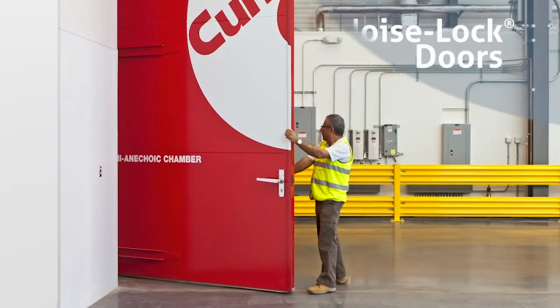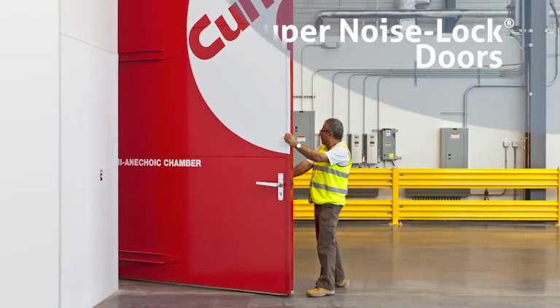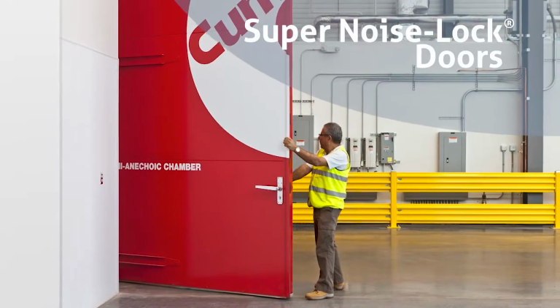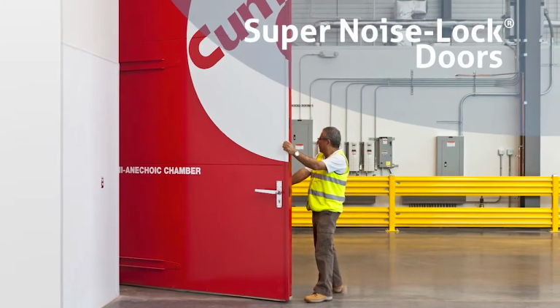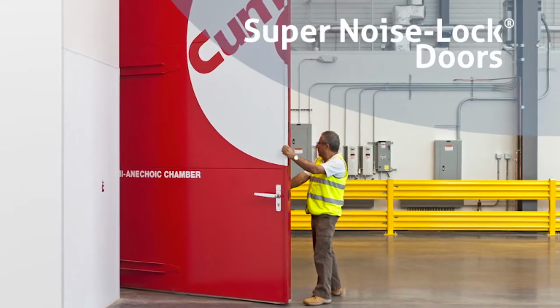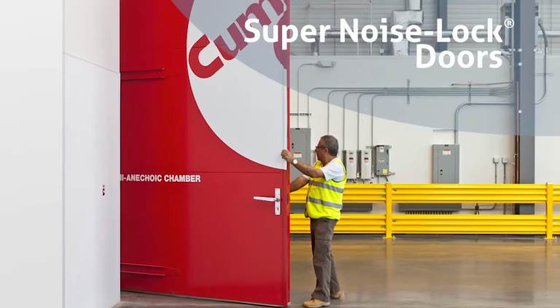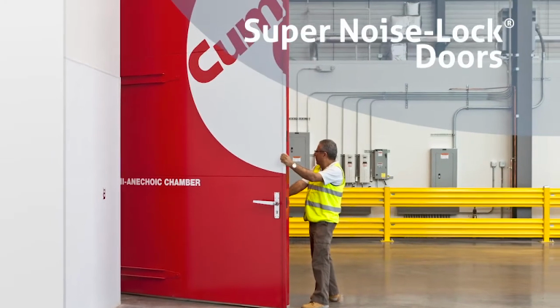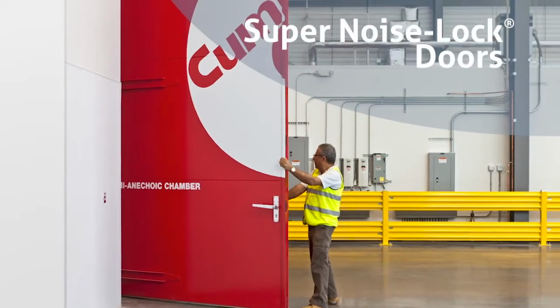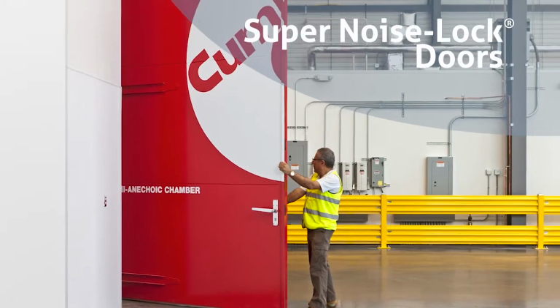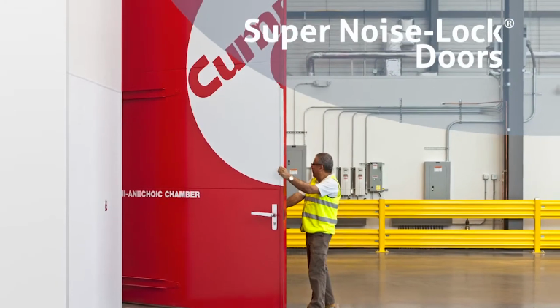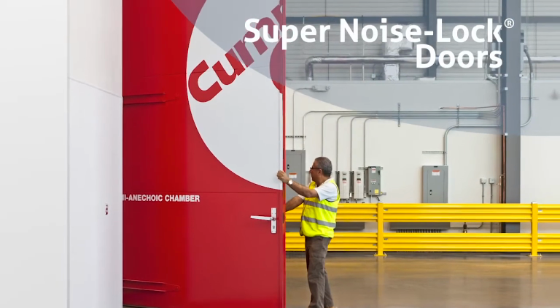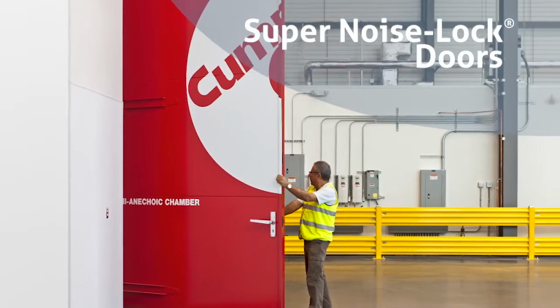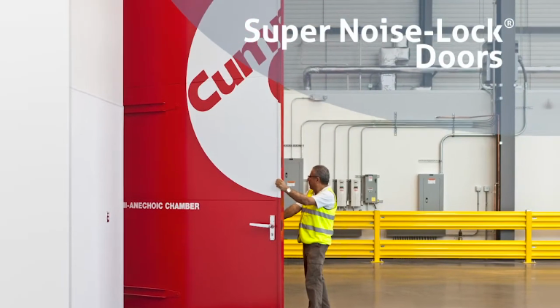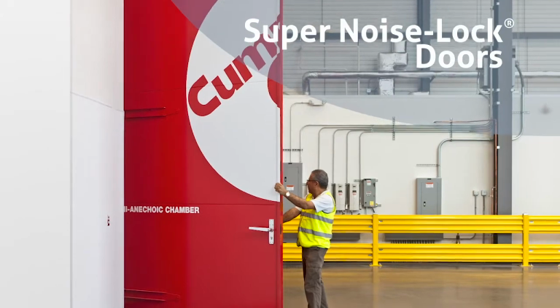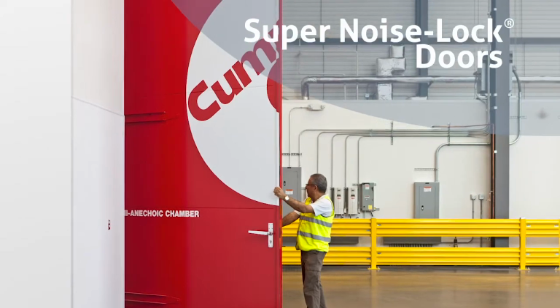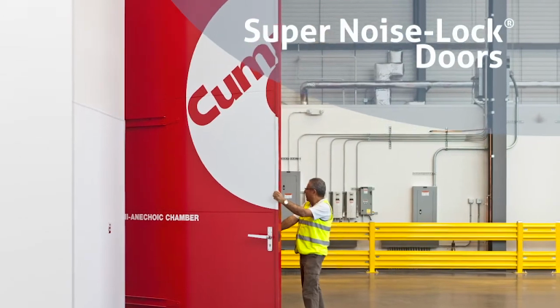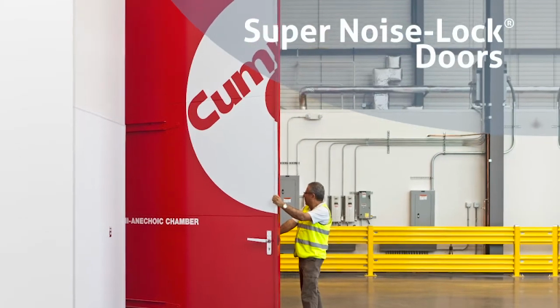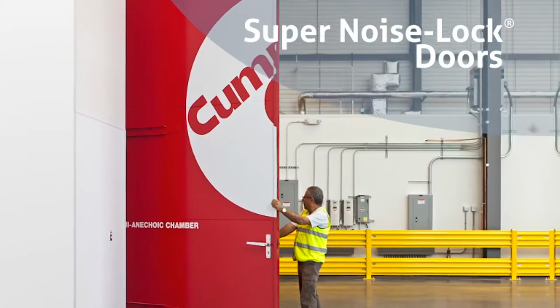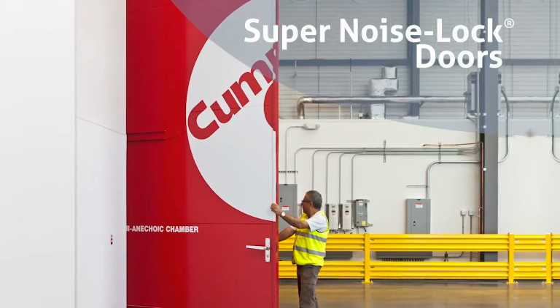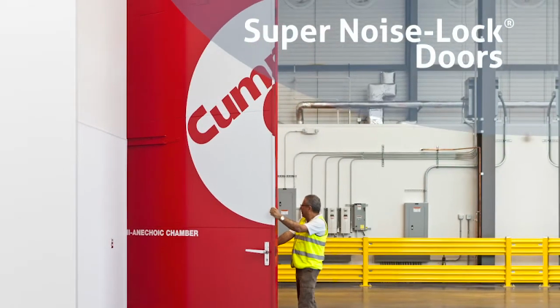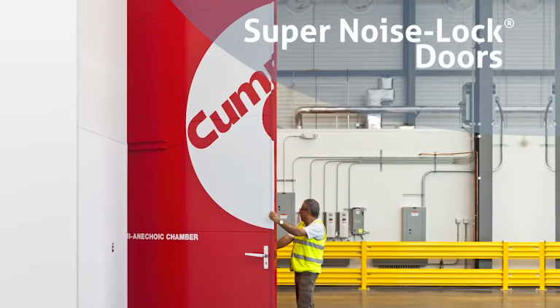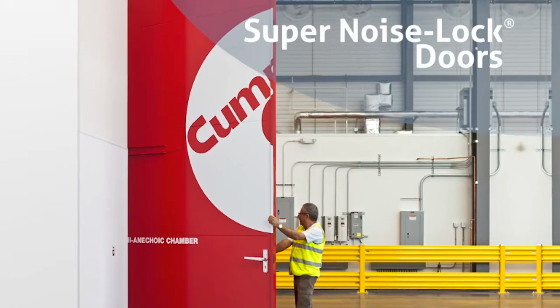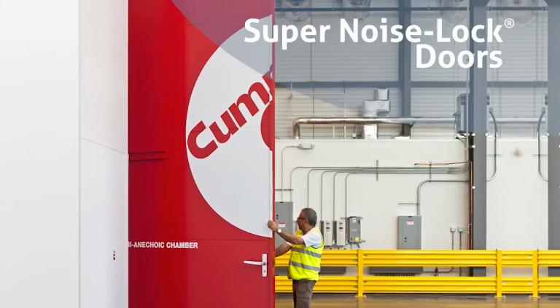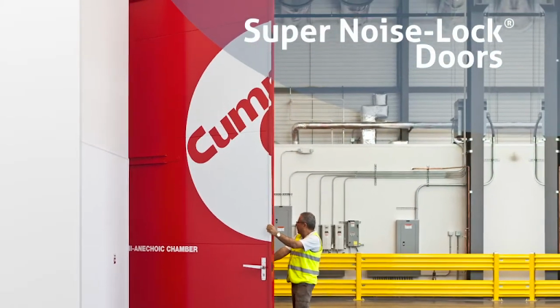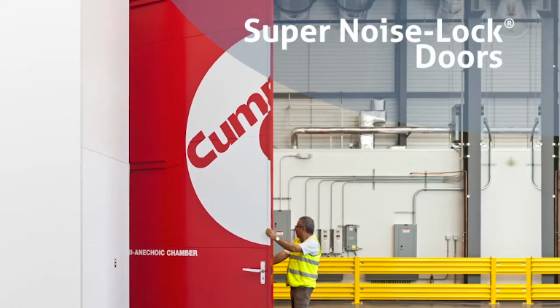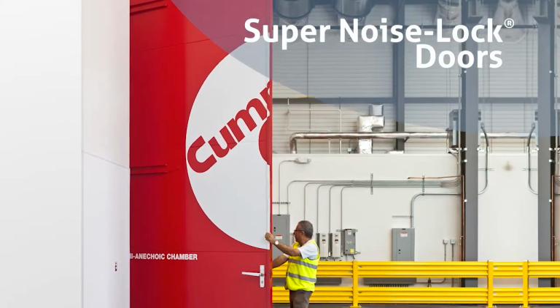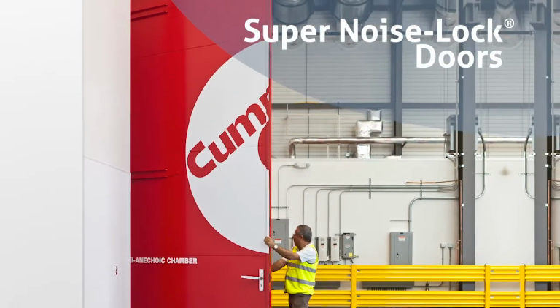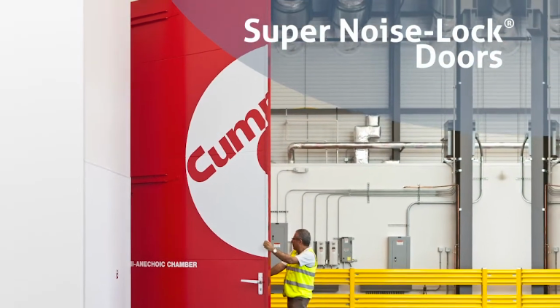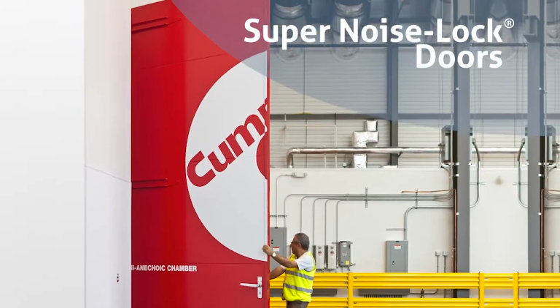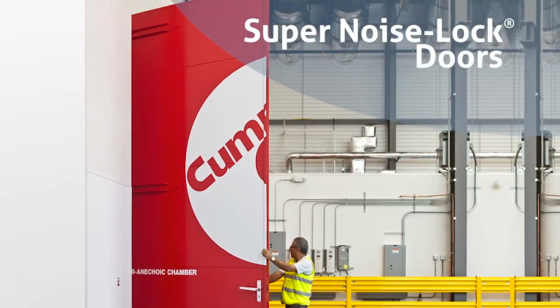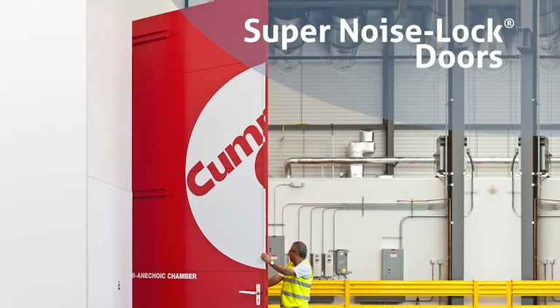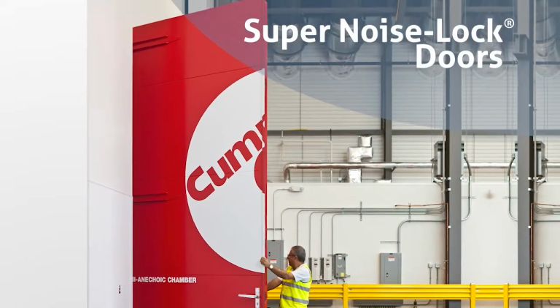SuperNoise Locked Doors are IAC's solution for elephant doors. They're oversized doors — generally speaking, 14 foot by 14 foot and larger.